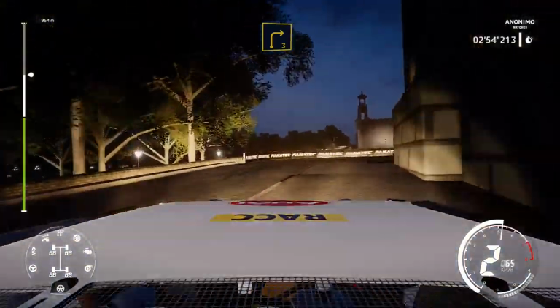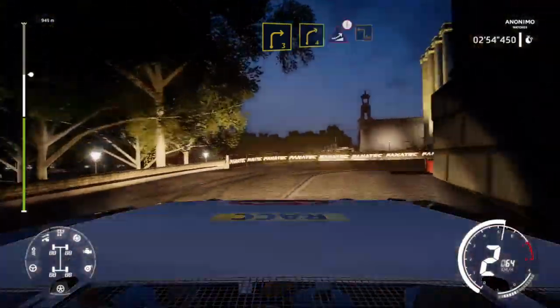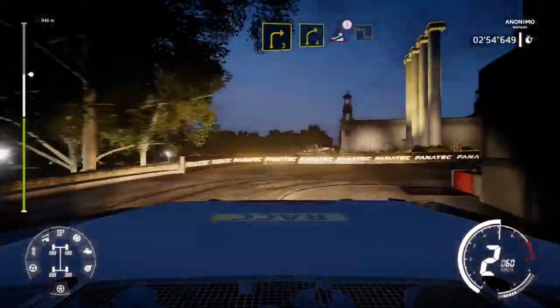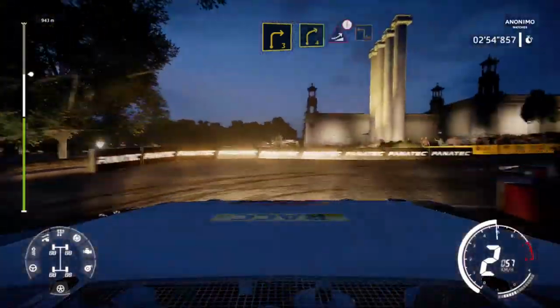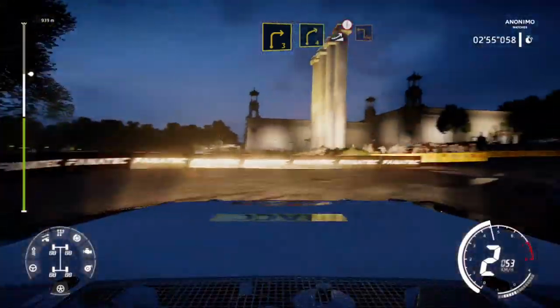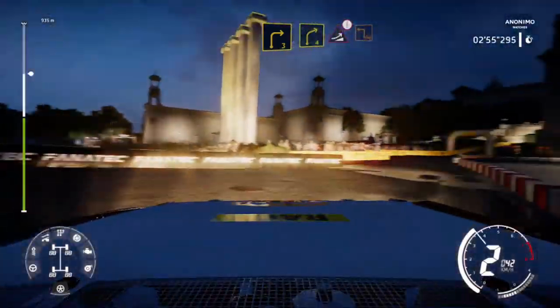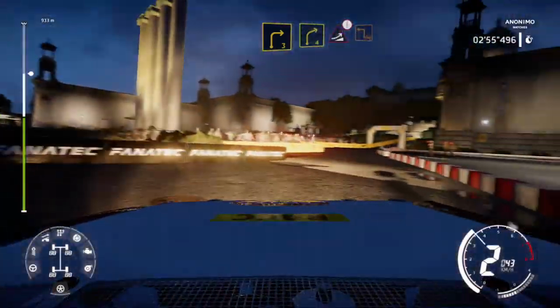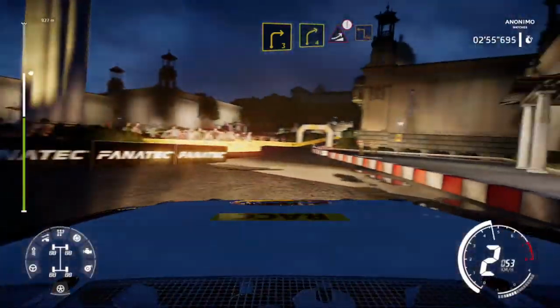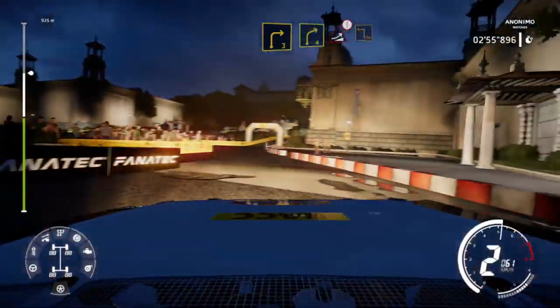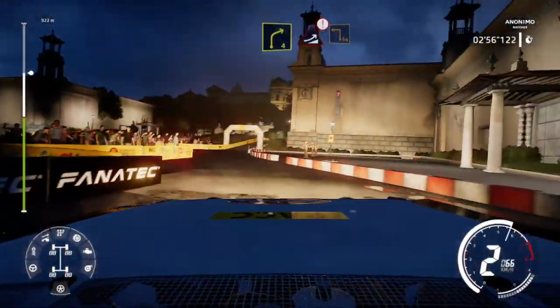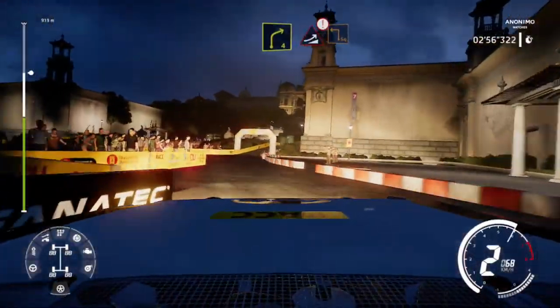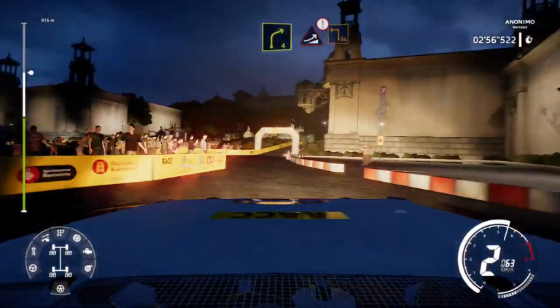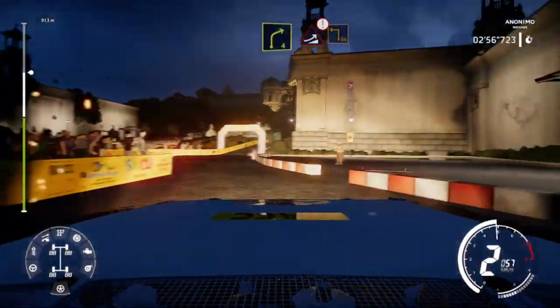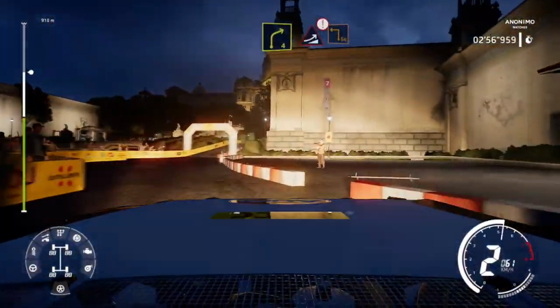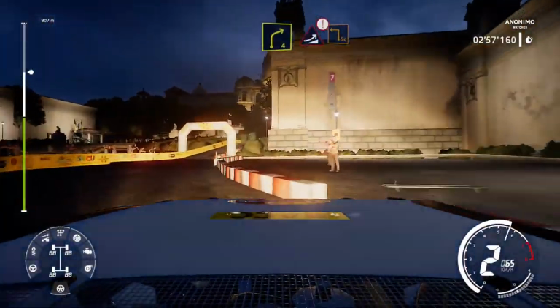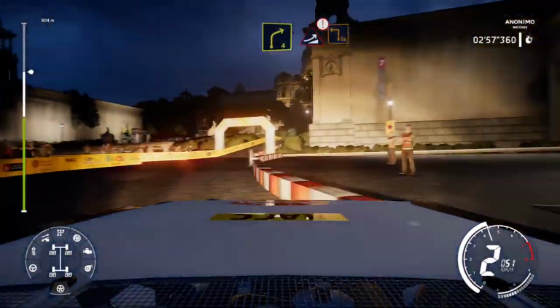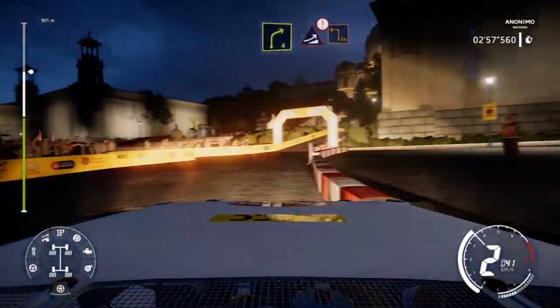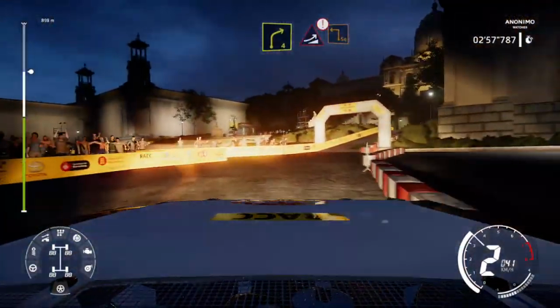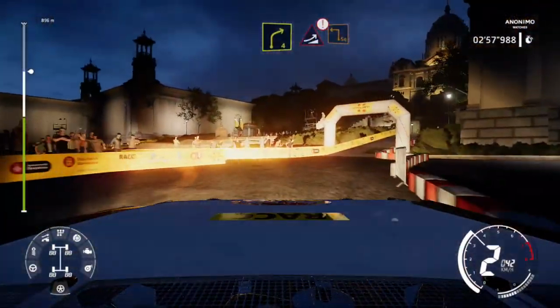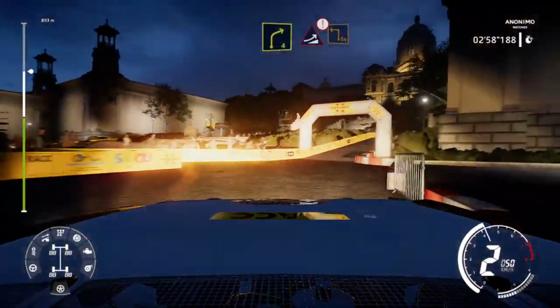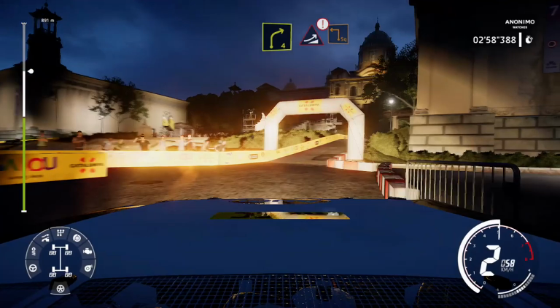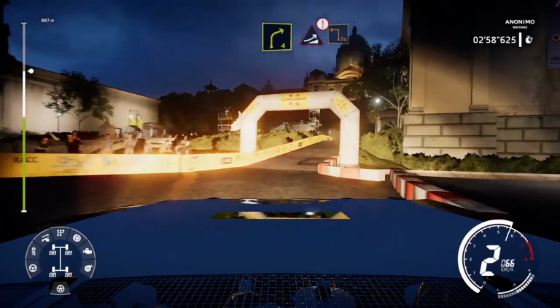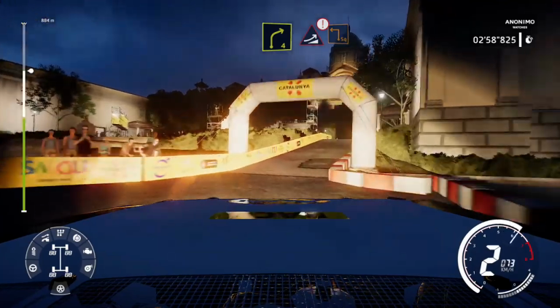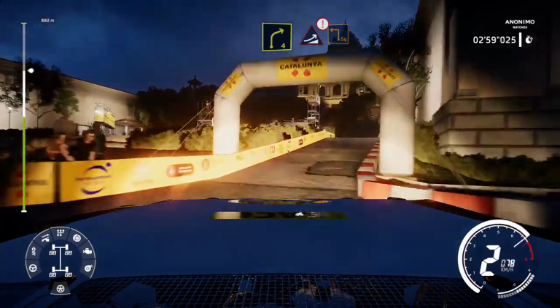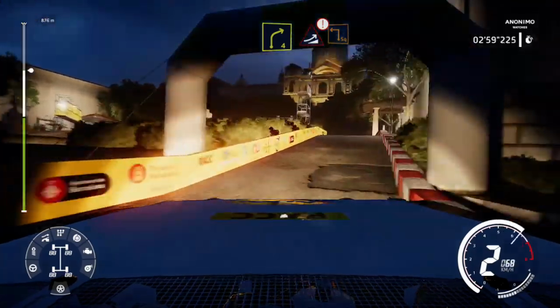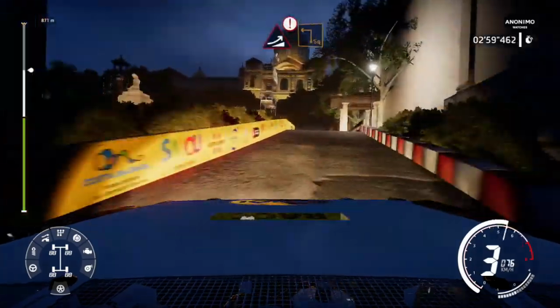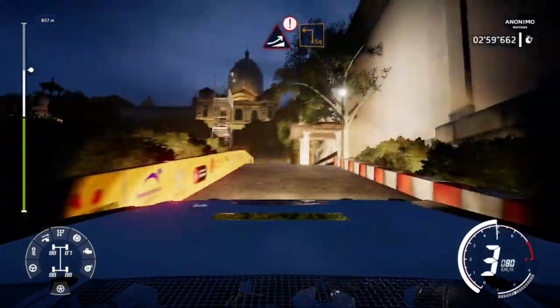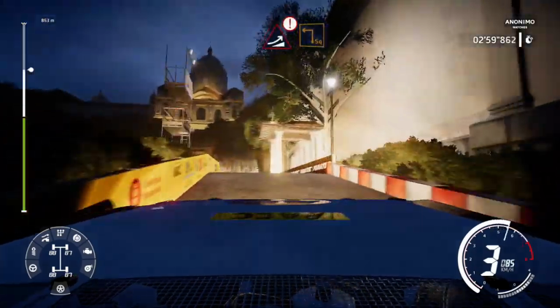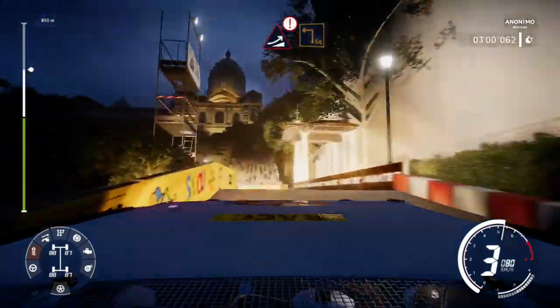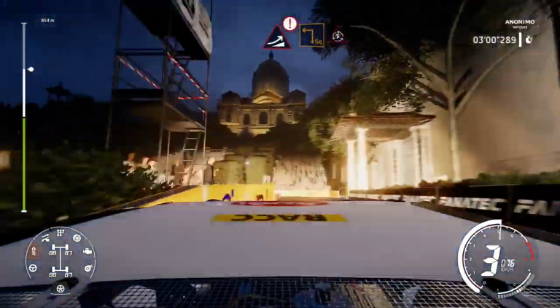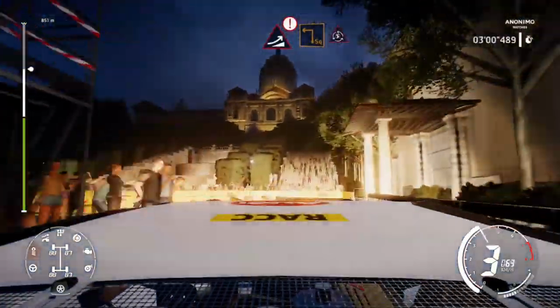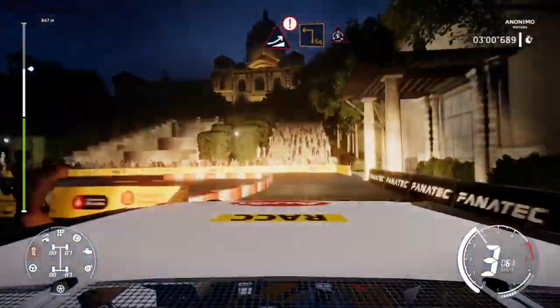And right 4, into caution jump, into square left, and donut.